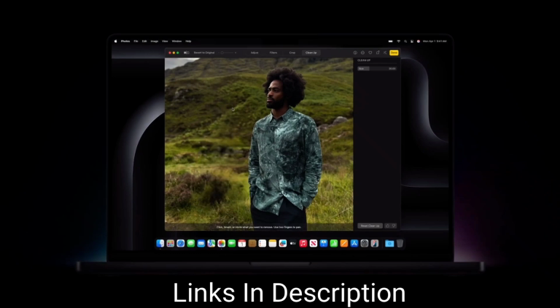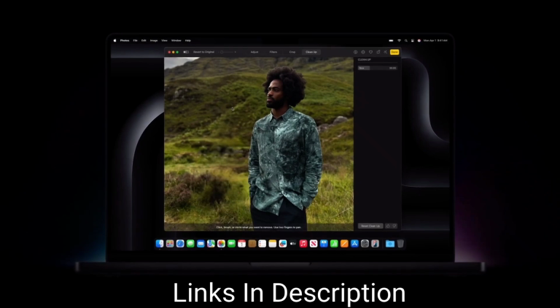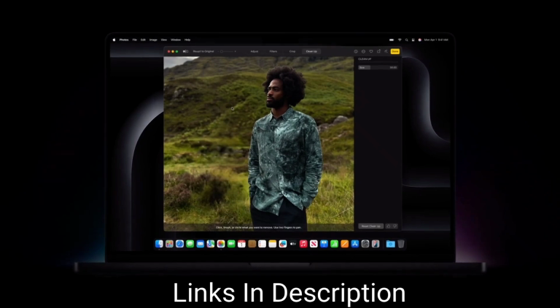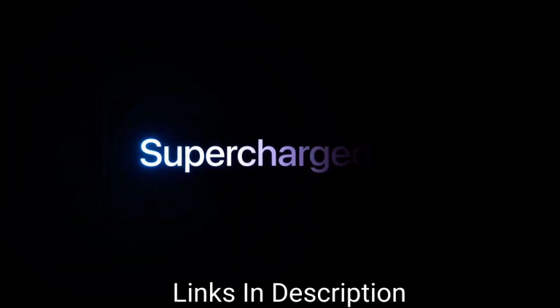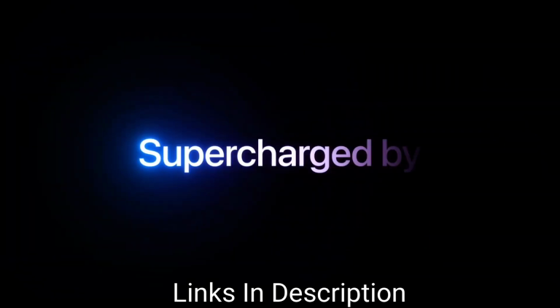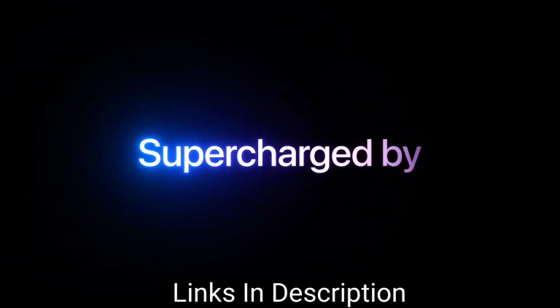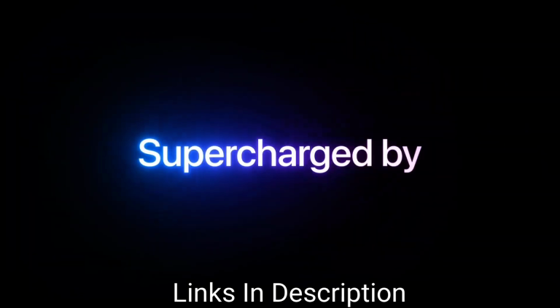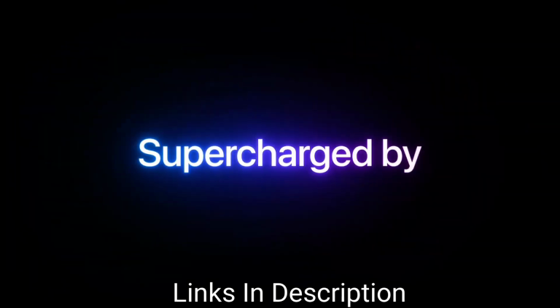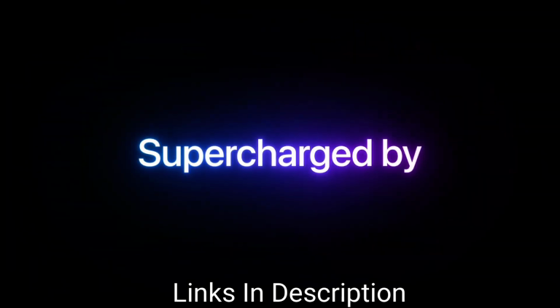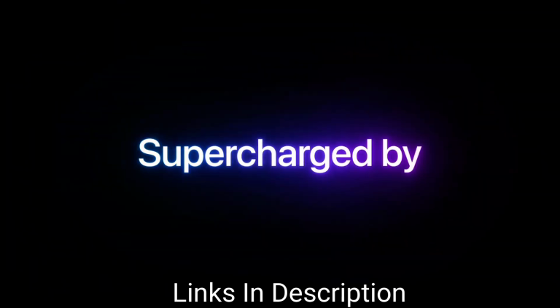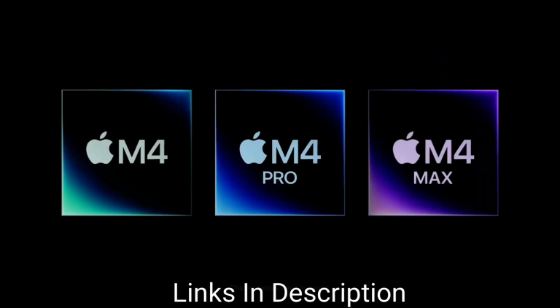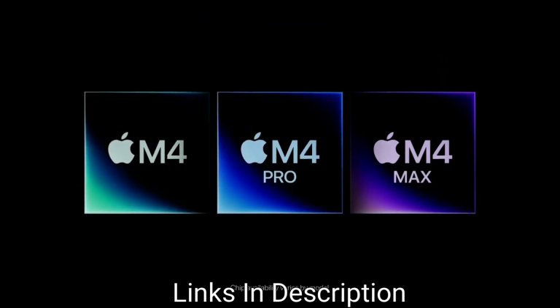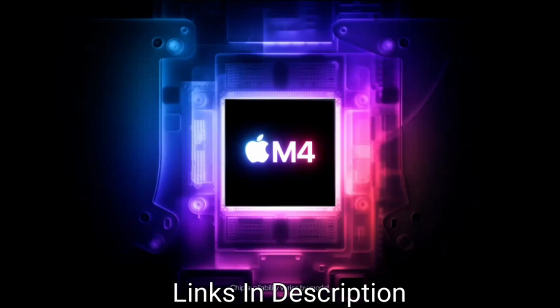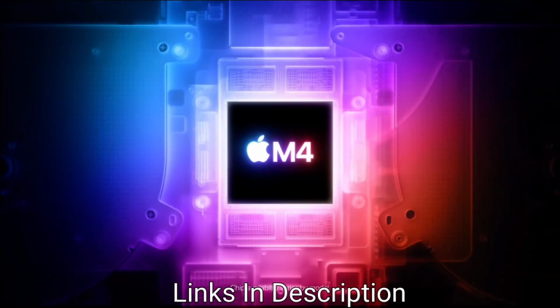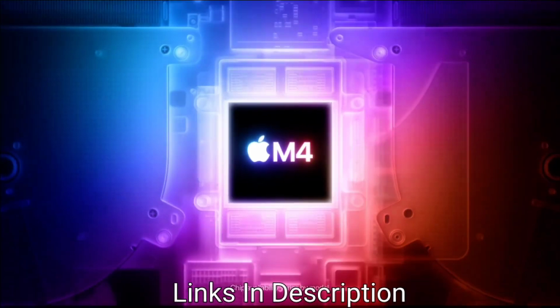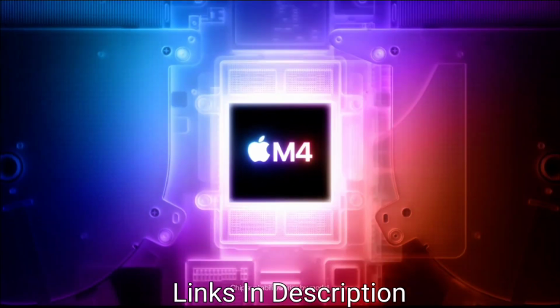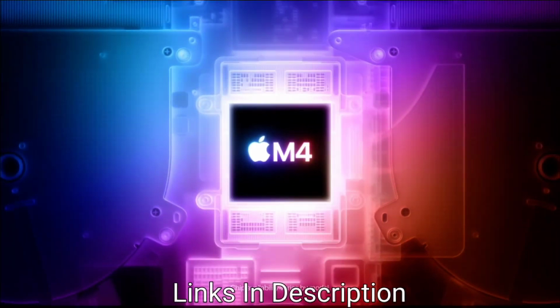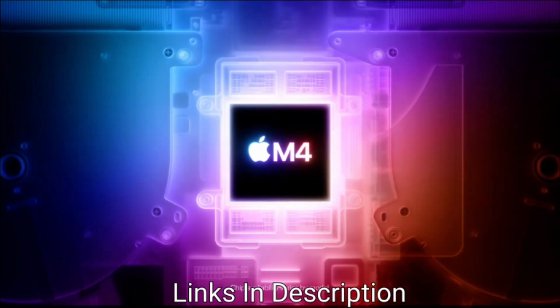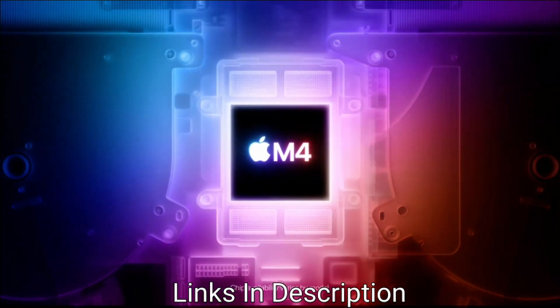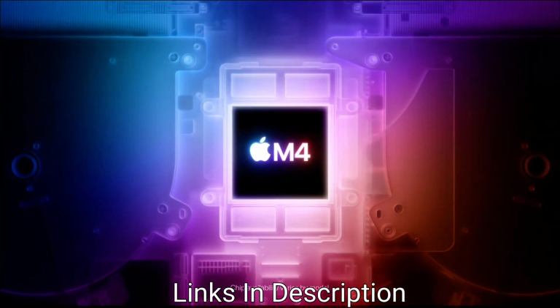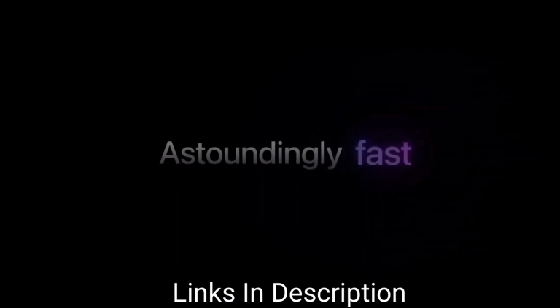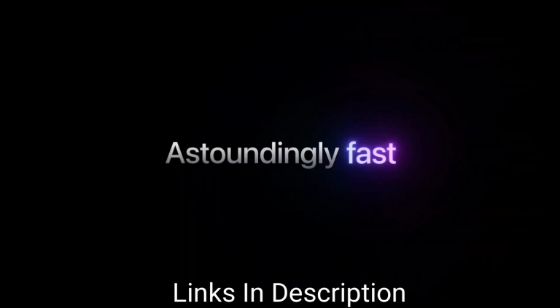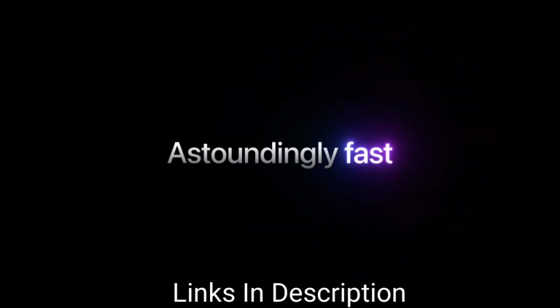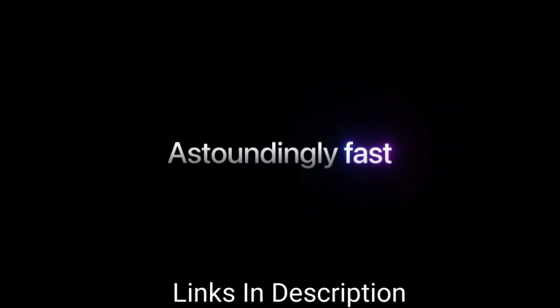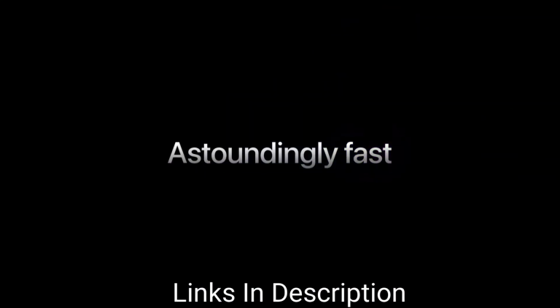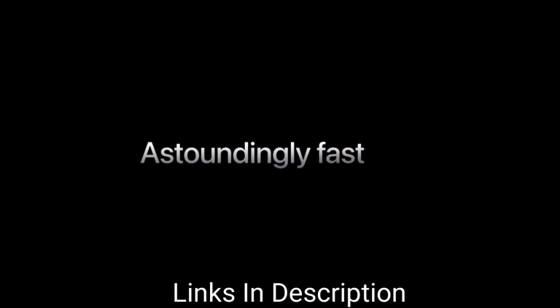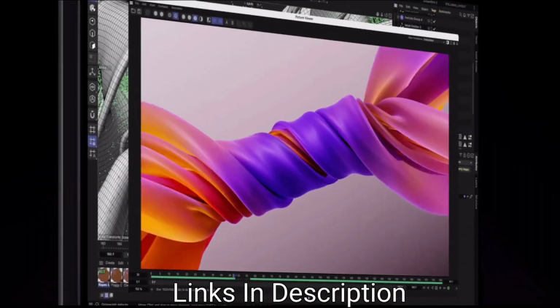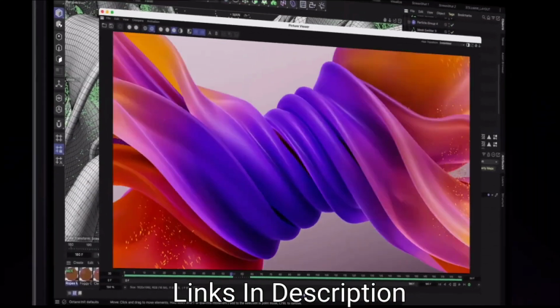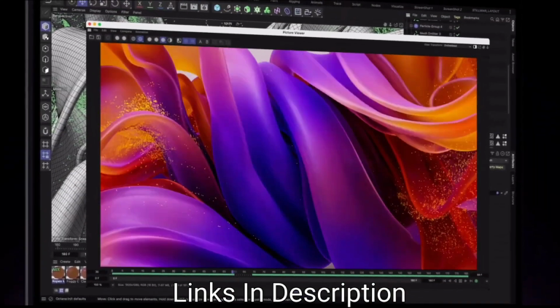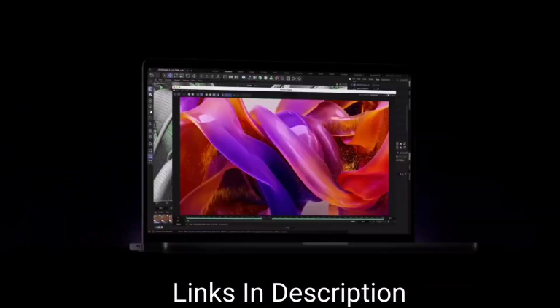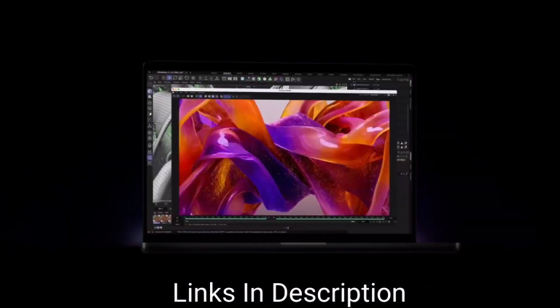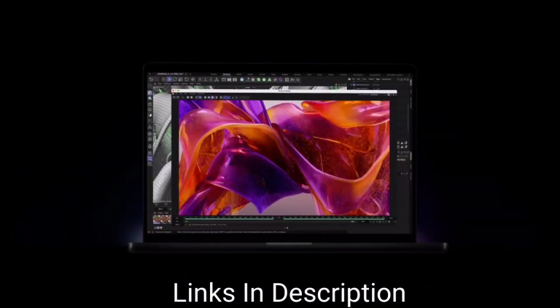These are the top 3 best laptops for machine learning. Links for all the laptops are provided in the description. Thanks for watching, take care, bye bye.